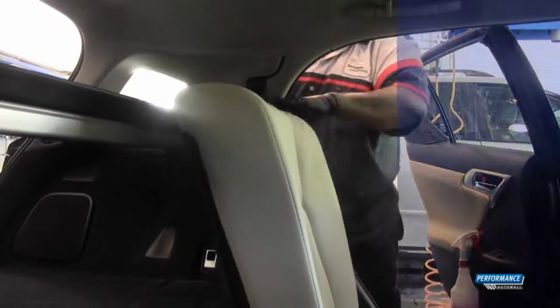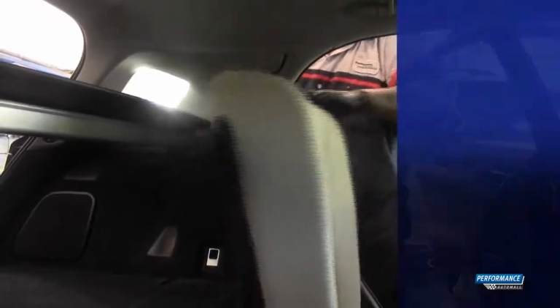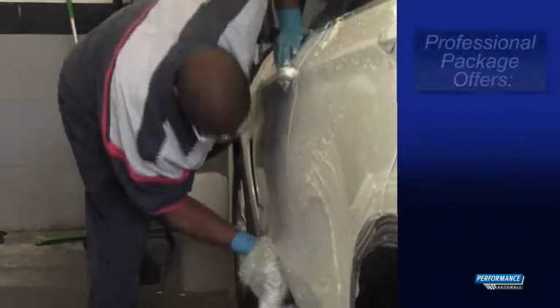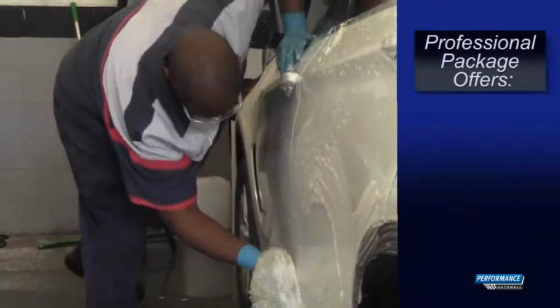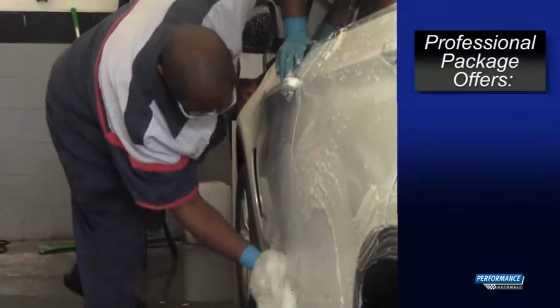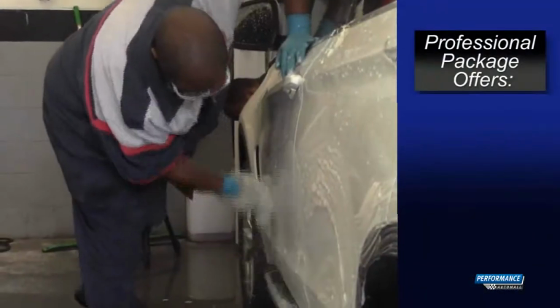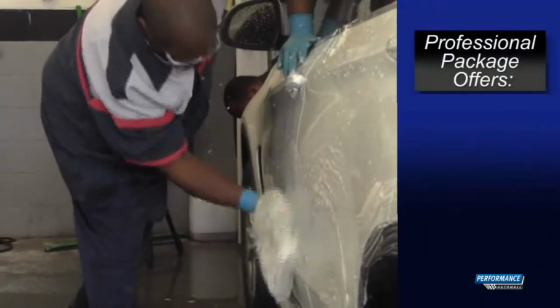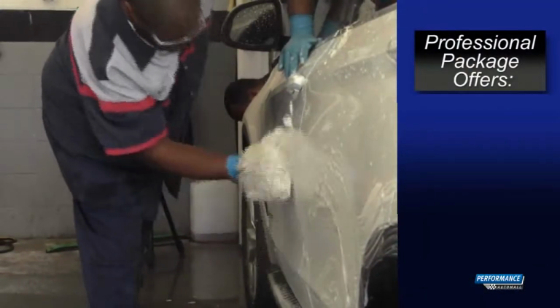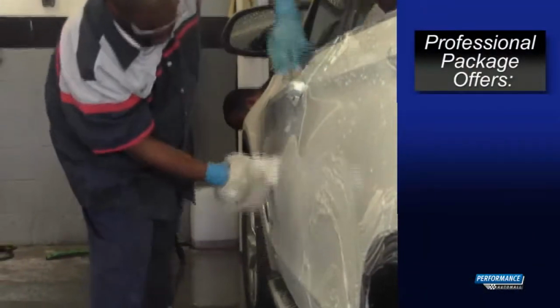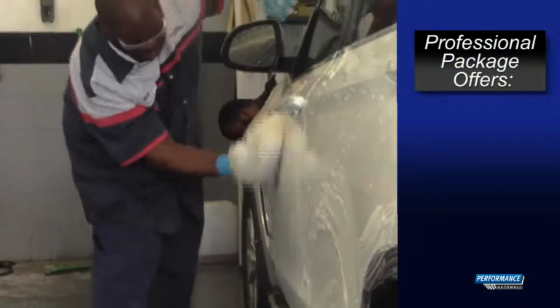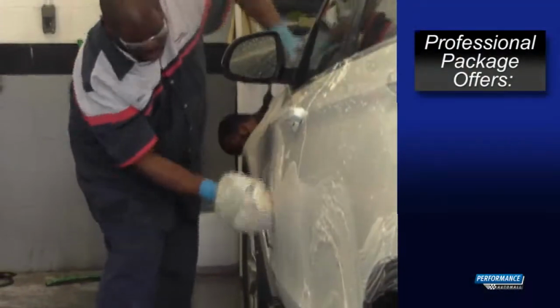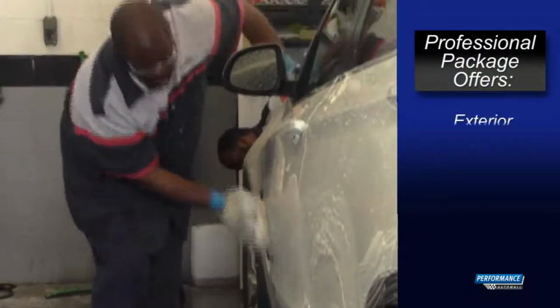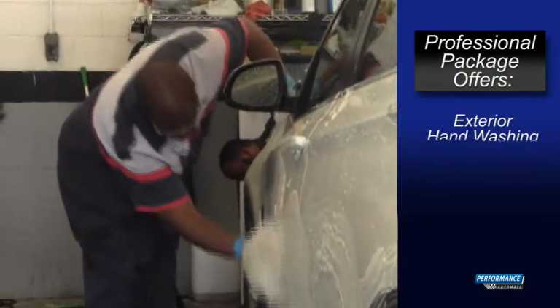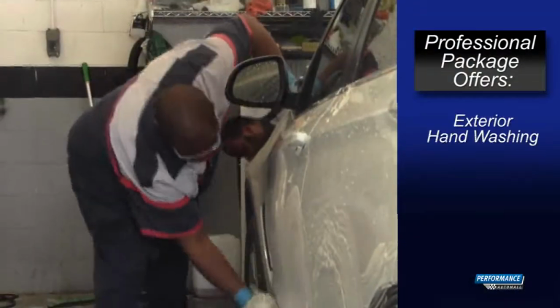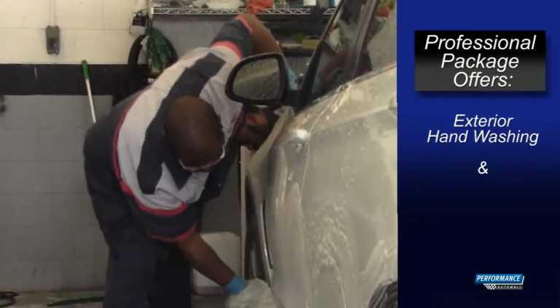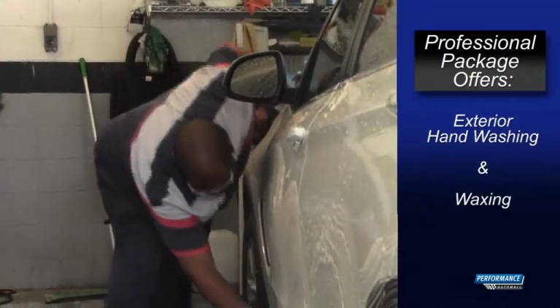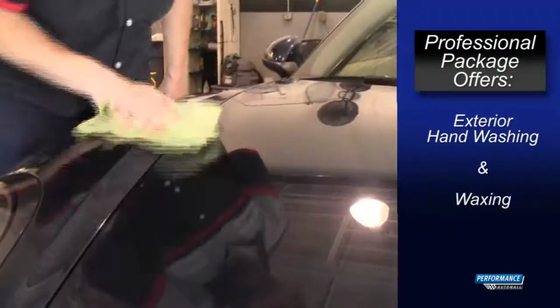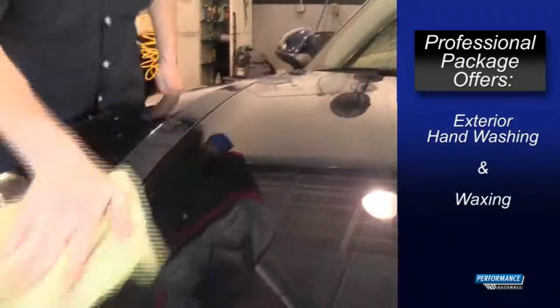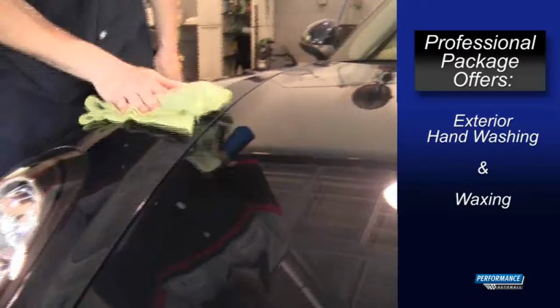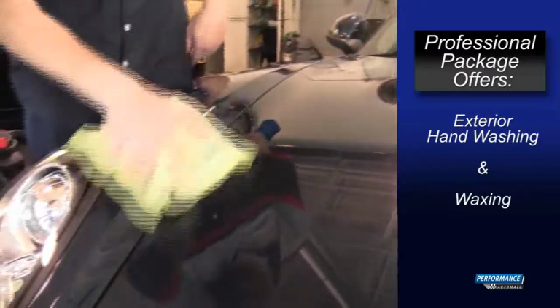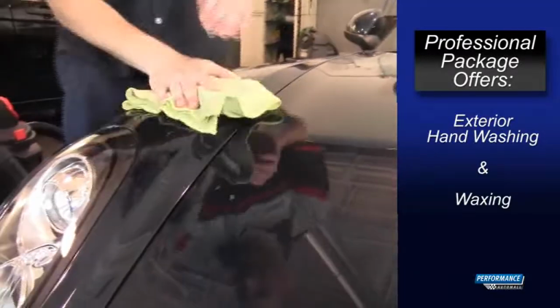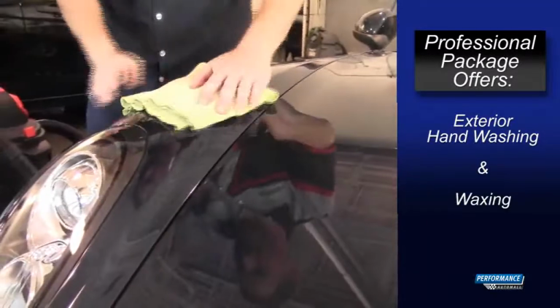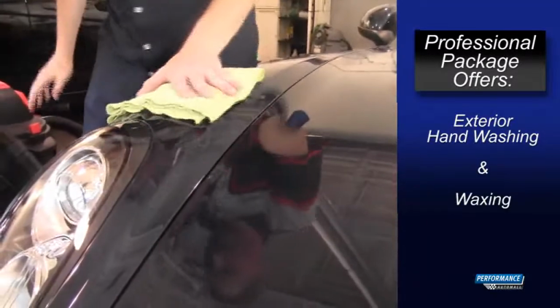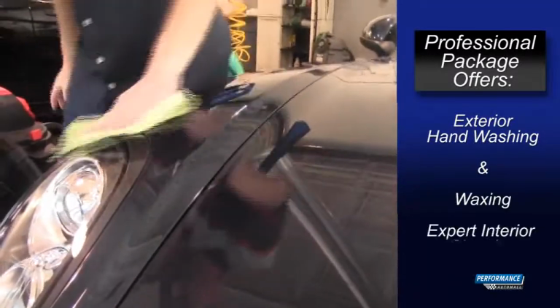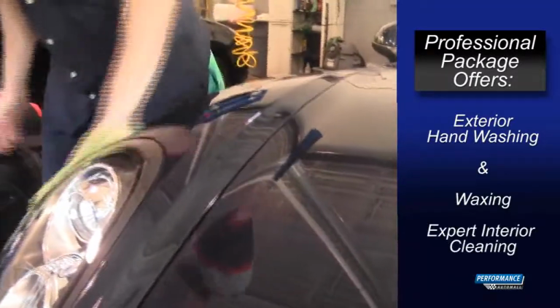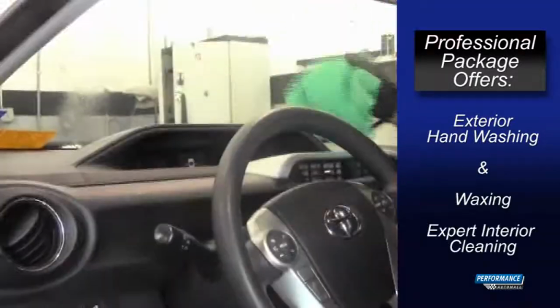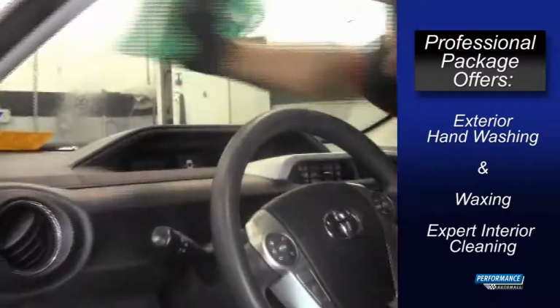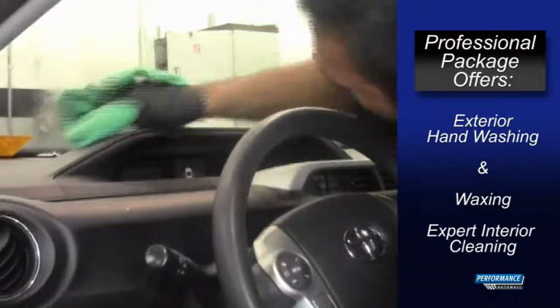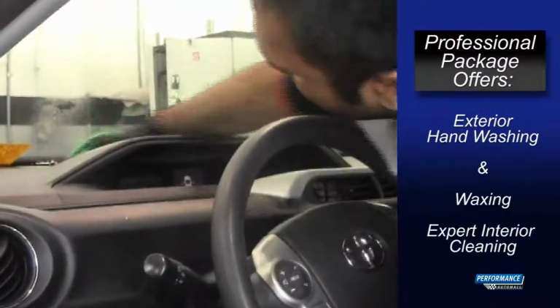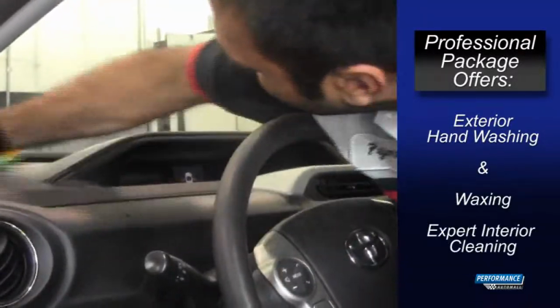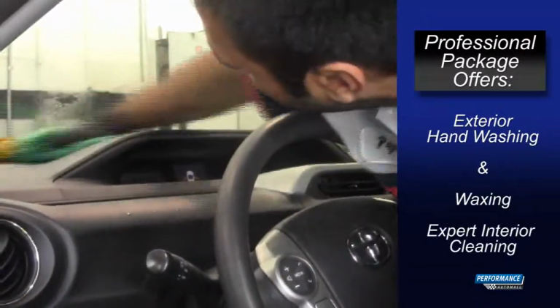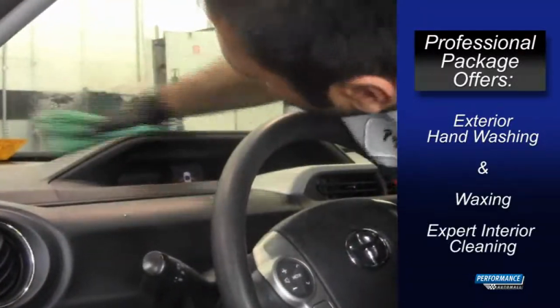Our professional package offers exterior hand washing and waxing of your car to go along with our expert interior care.